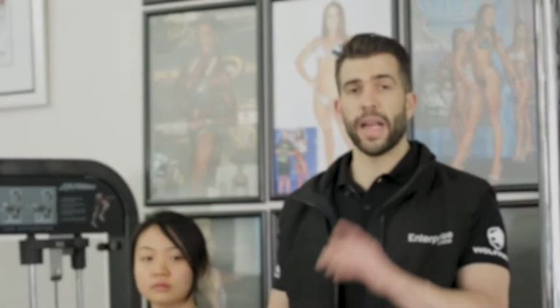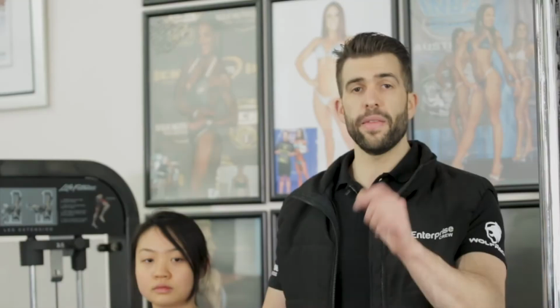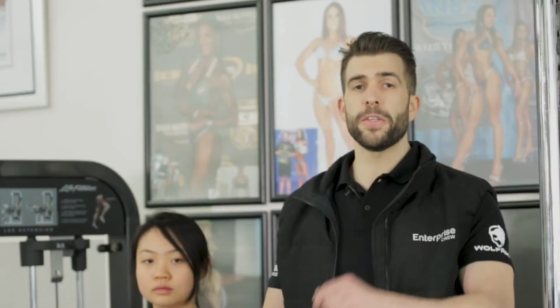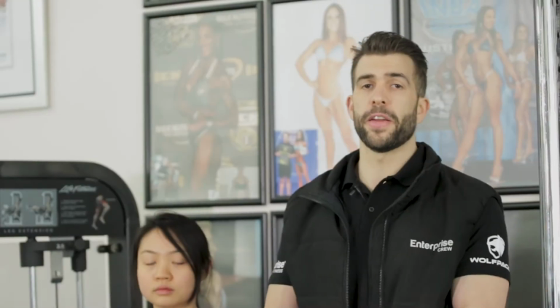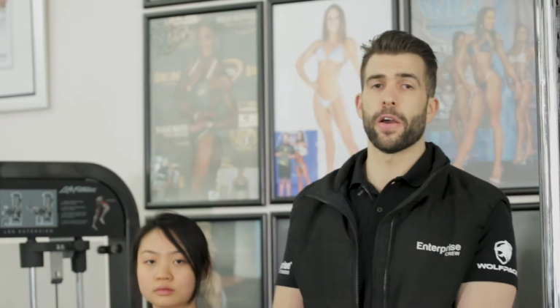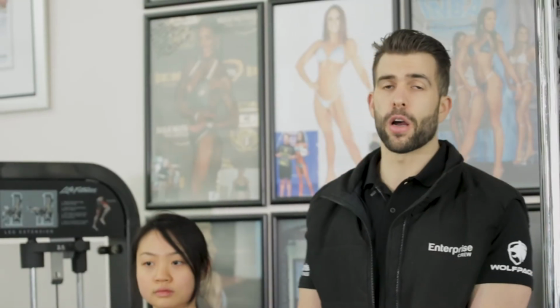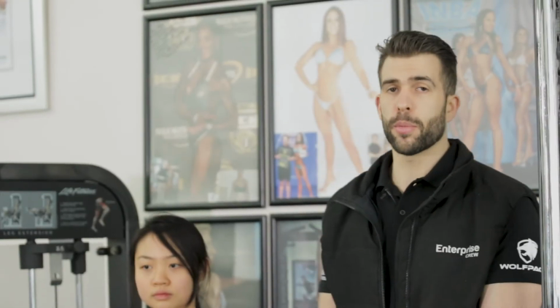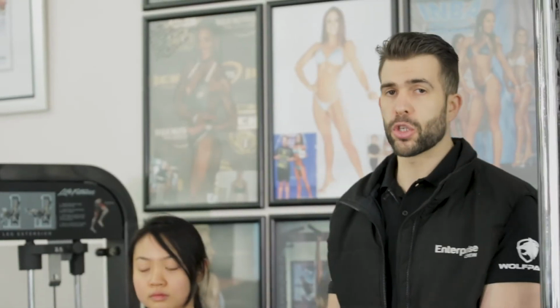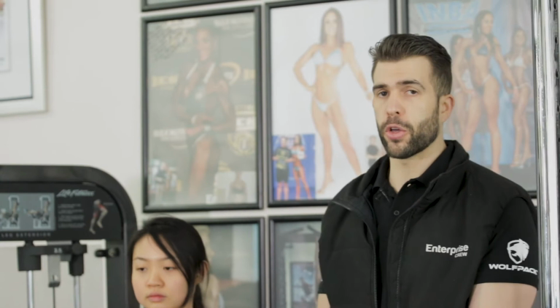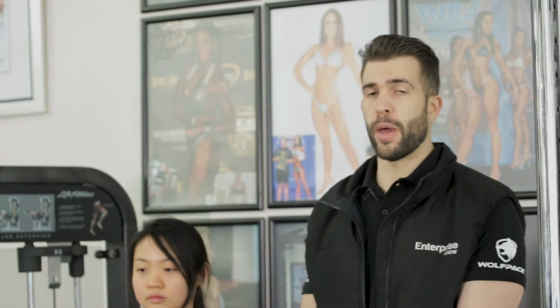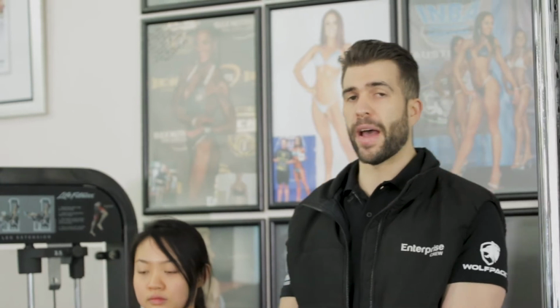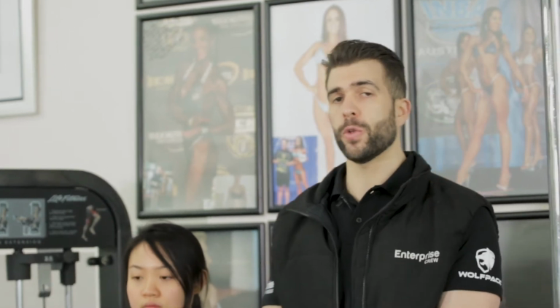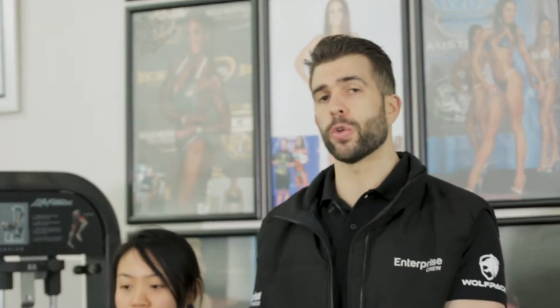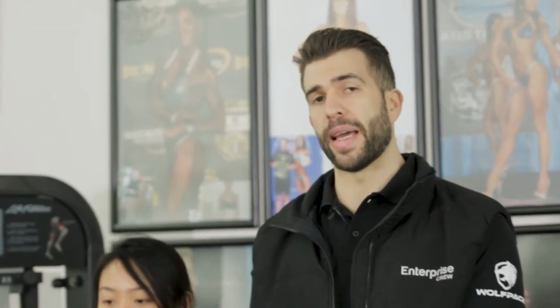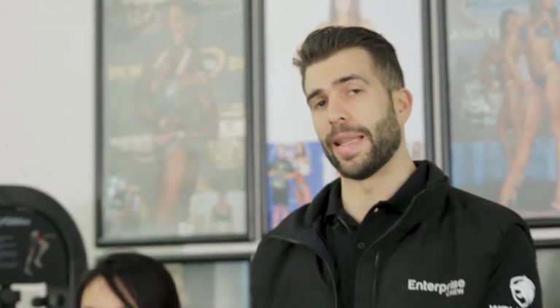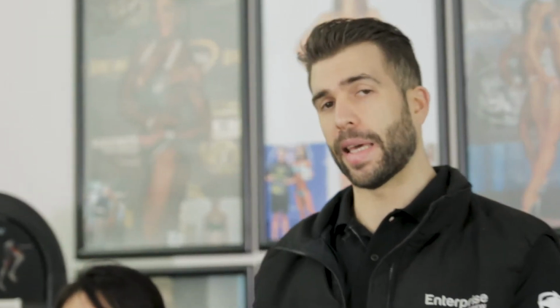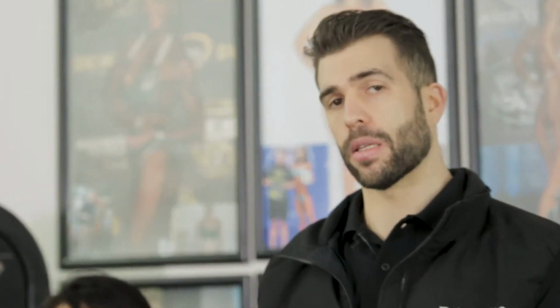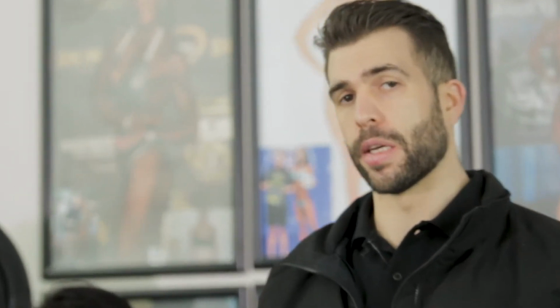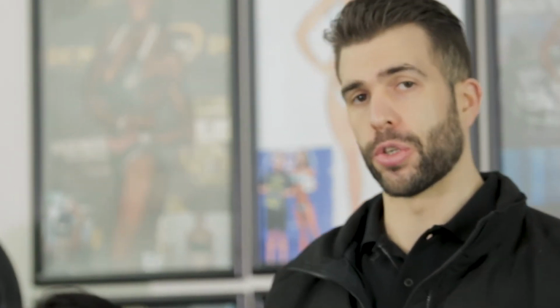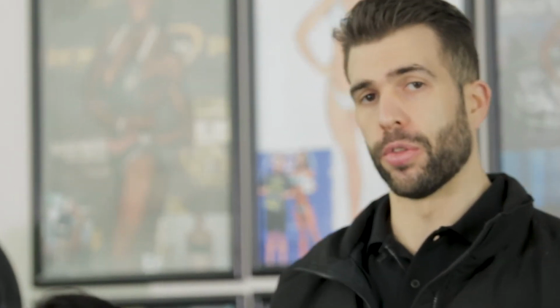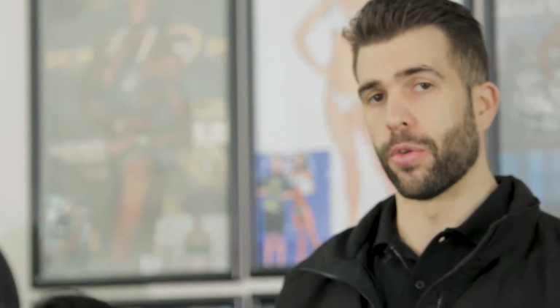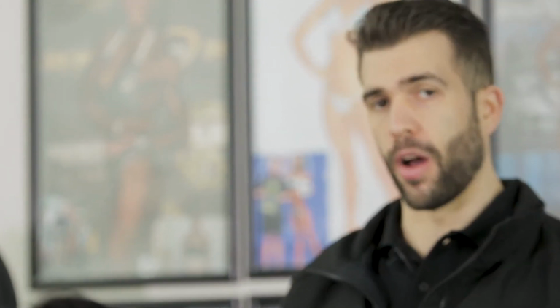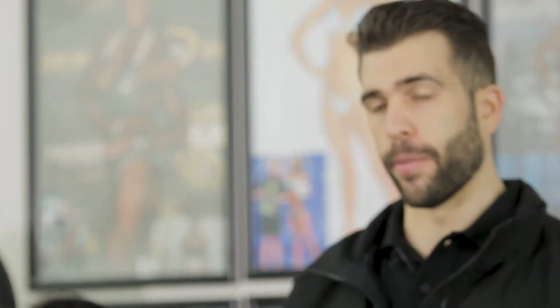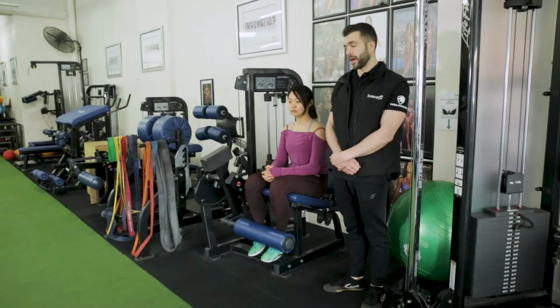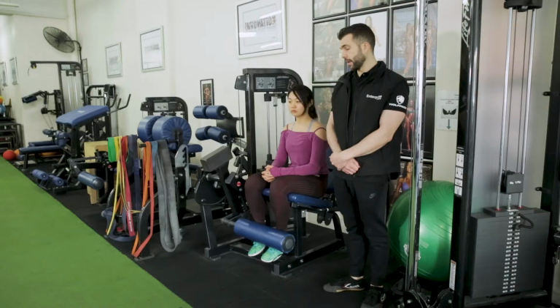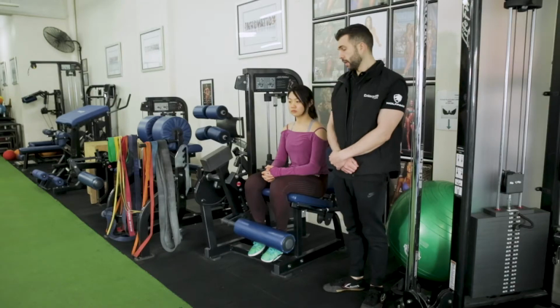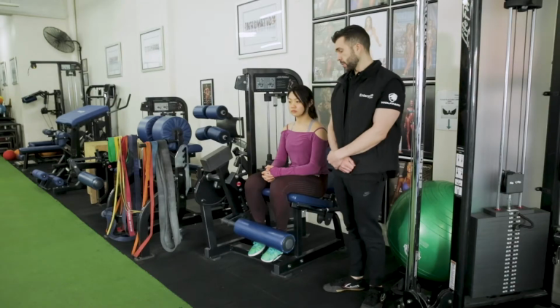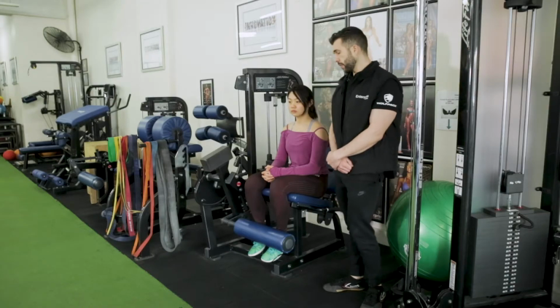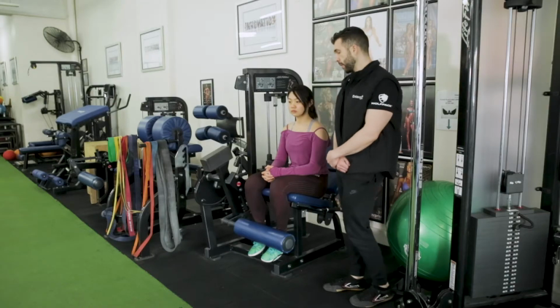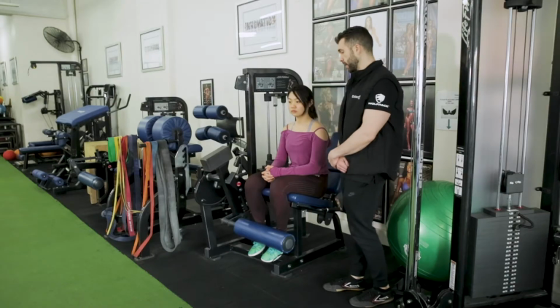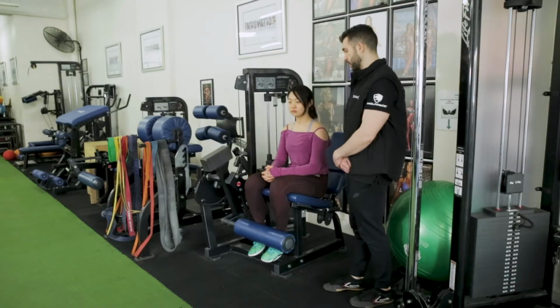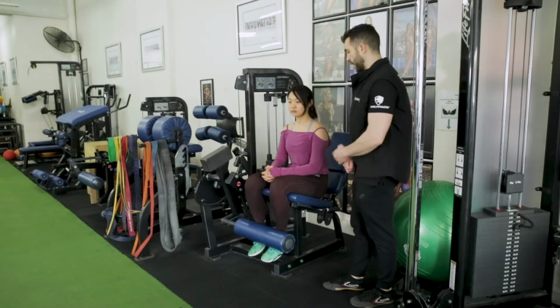In this video, I'm going to be showing you how to do a leg extension the right way. I've got Wen here today.